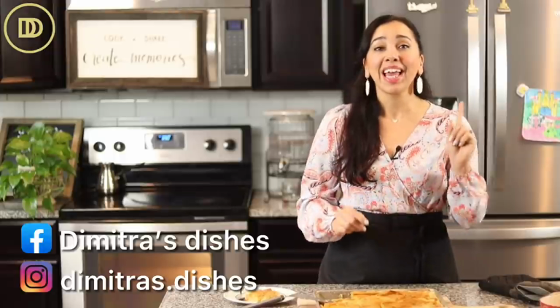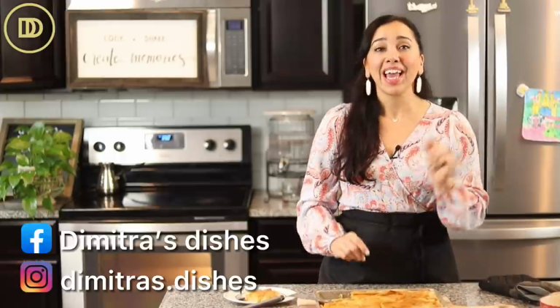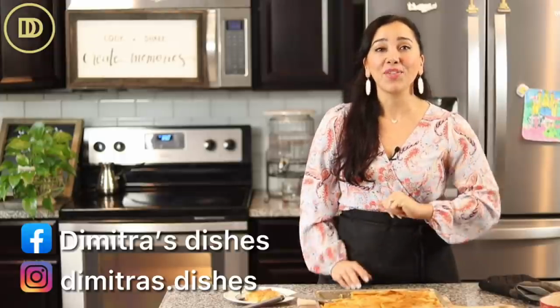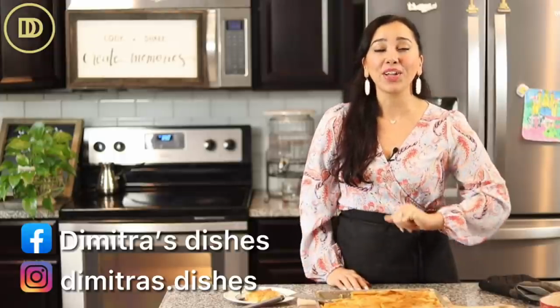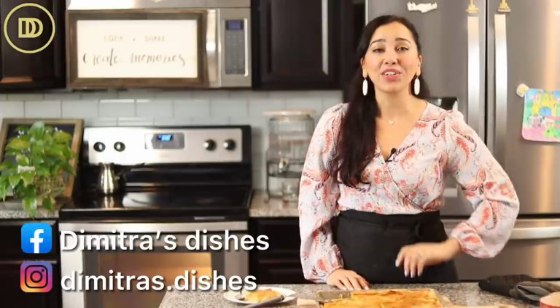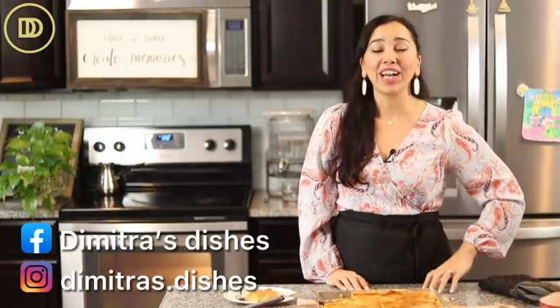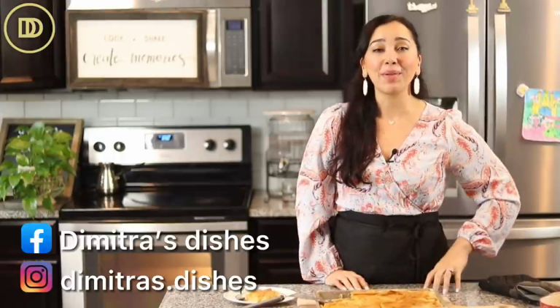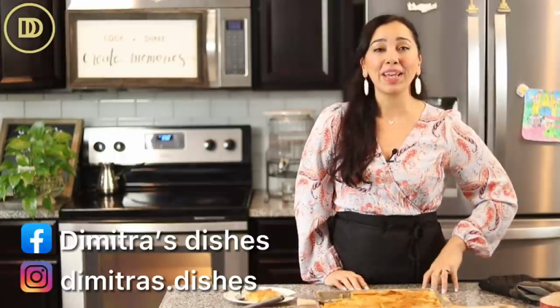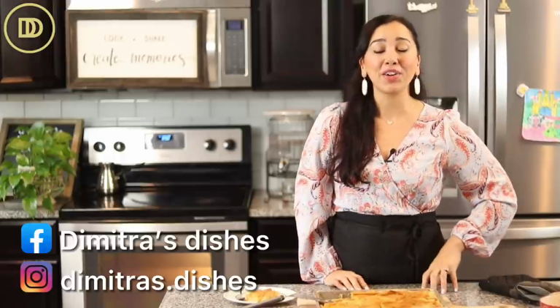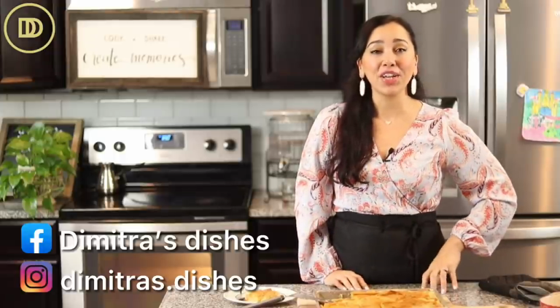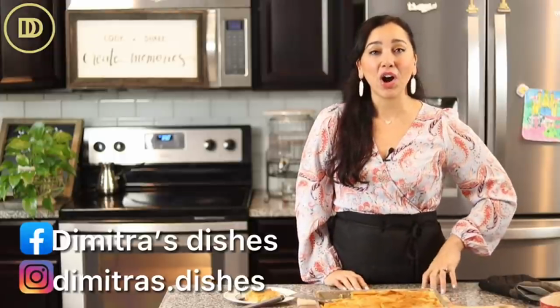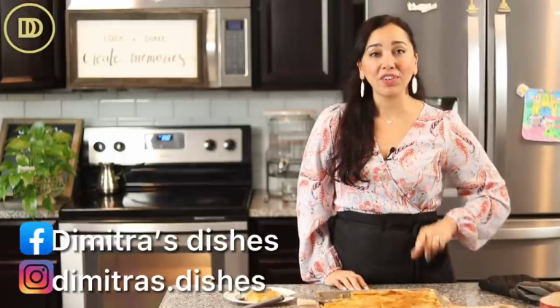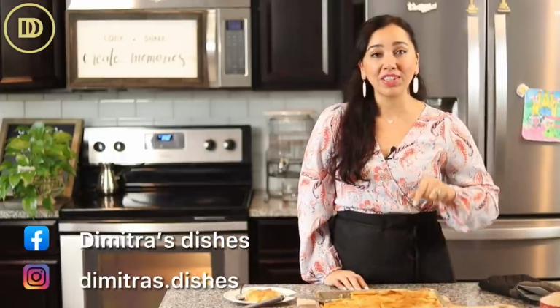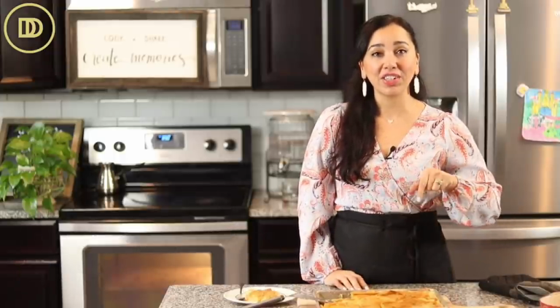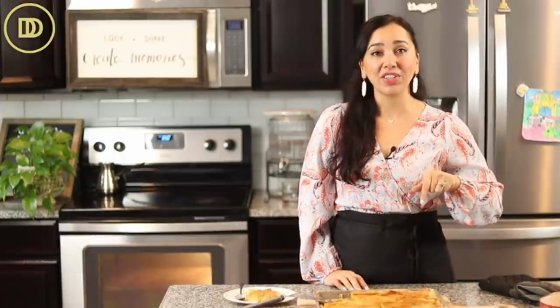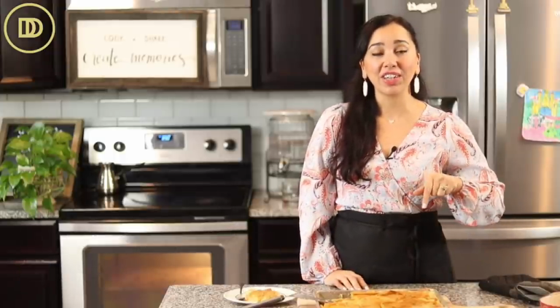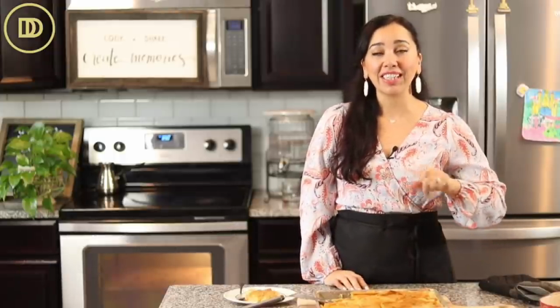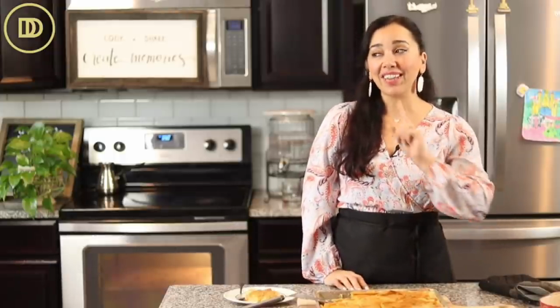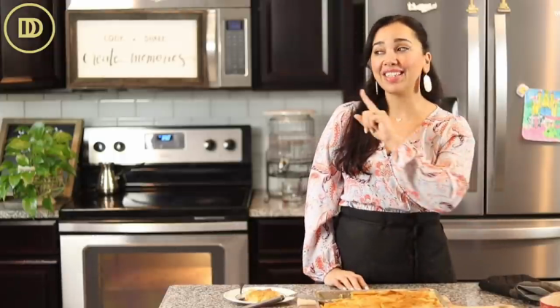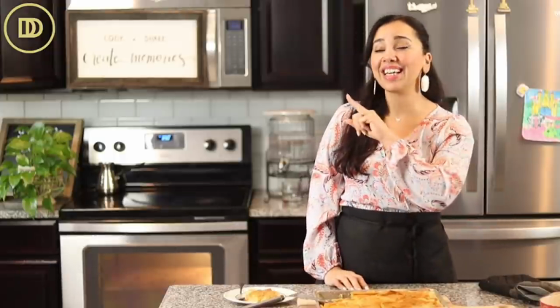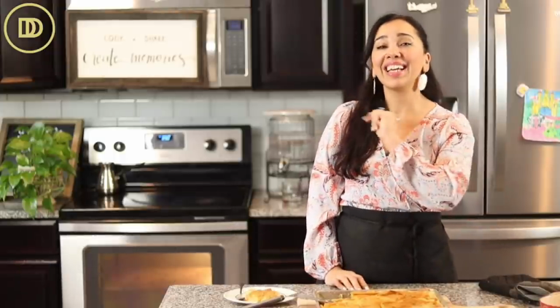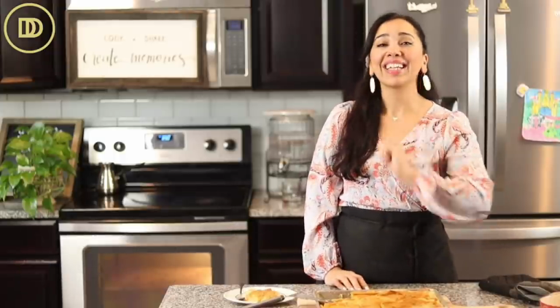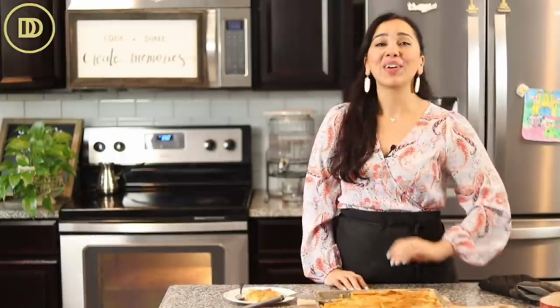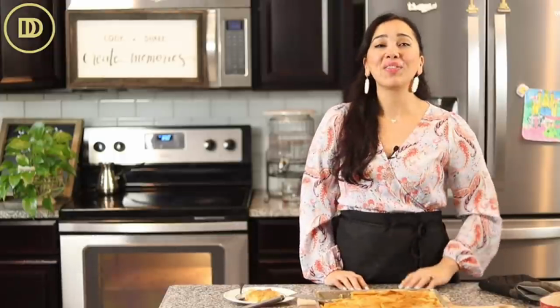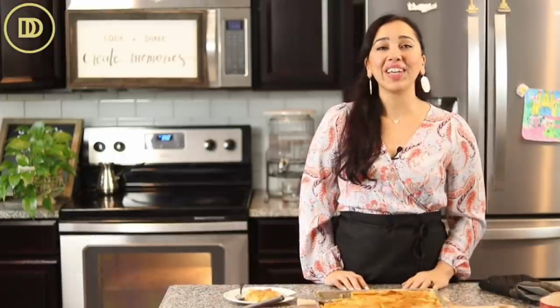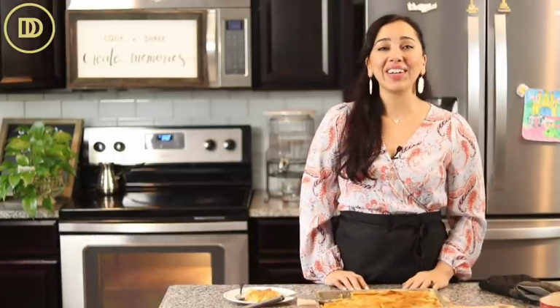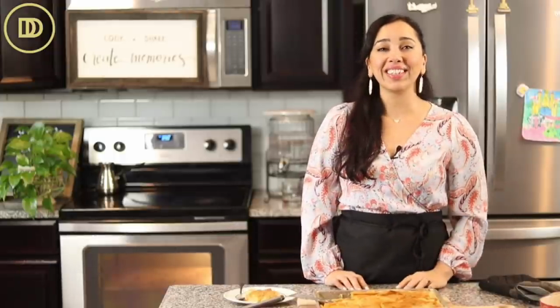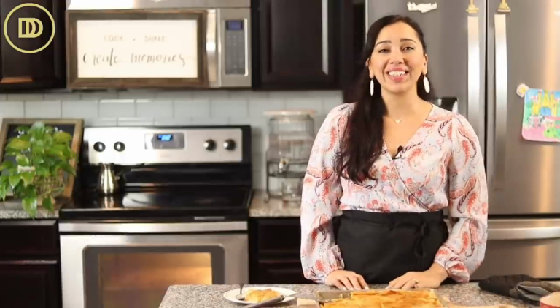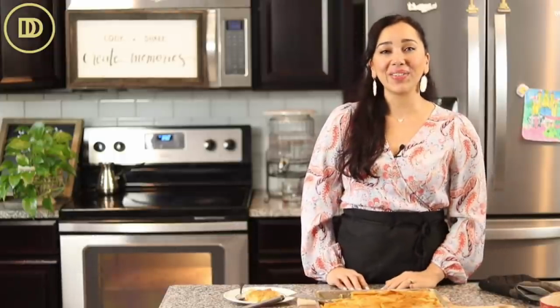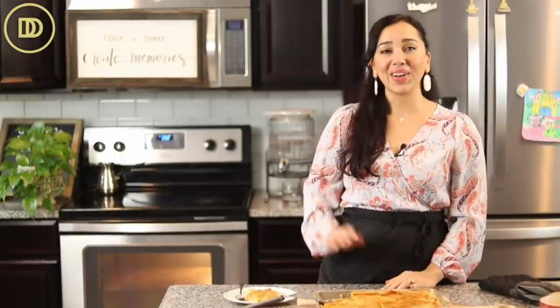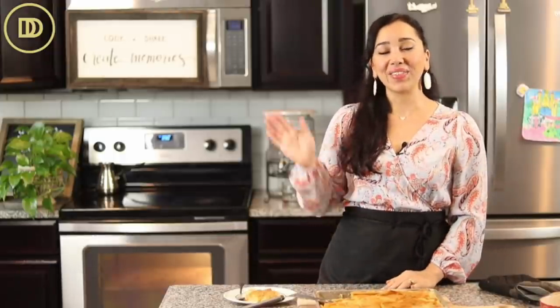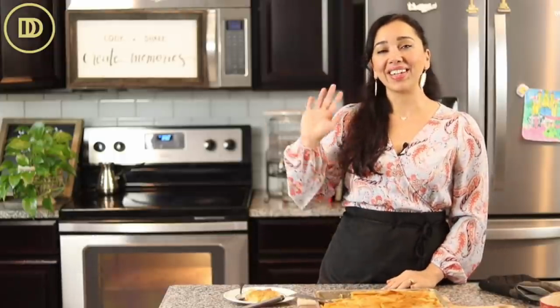If you want to learn how to make Greek coffee to serve alongside this, click over here and I'll see you right over there.